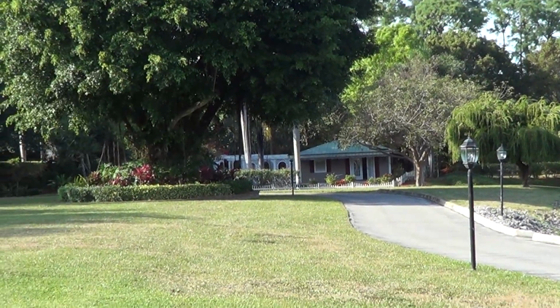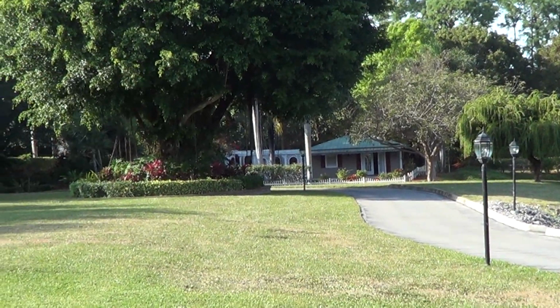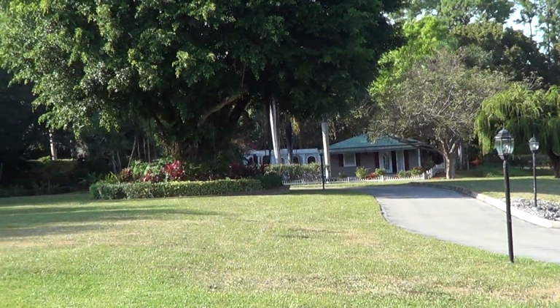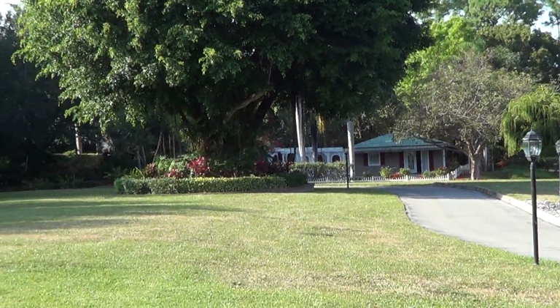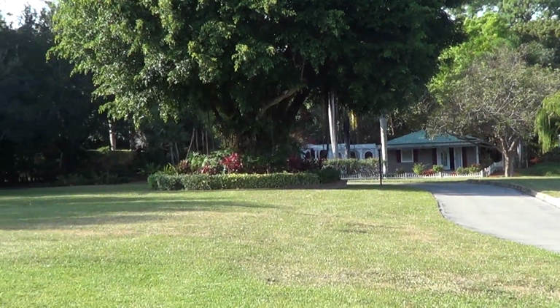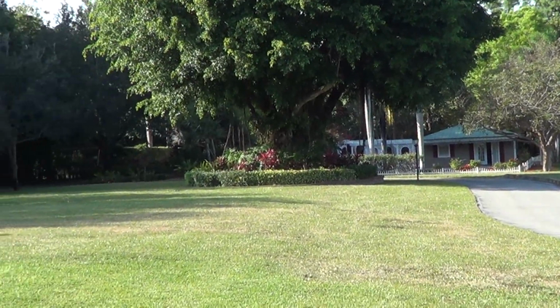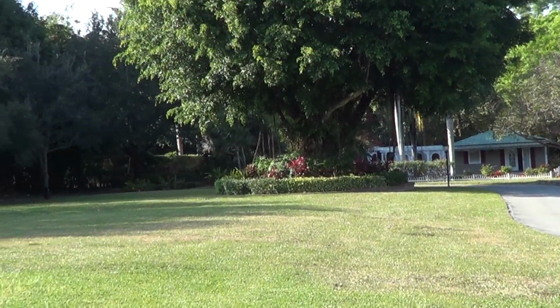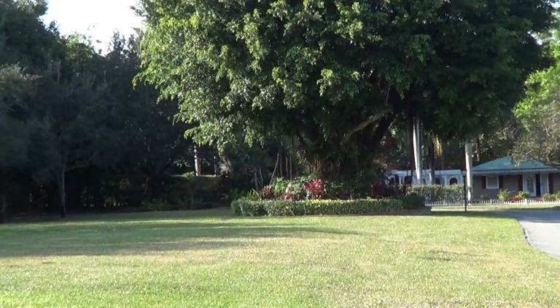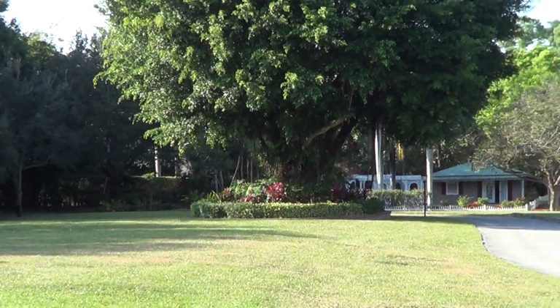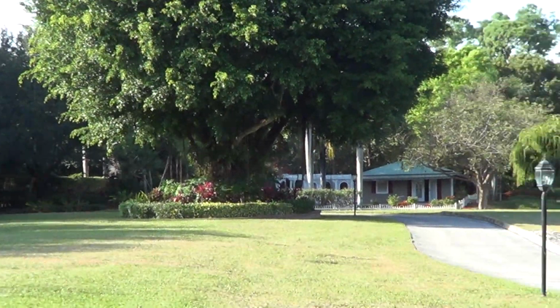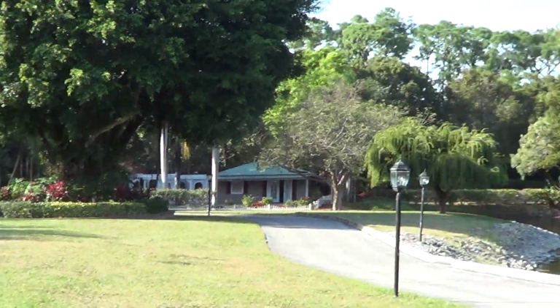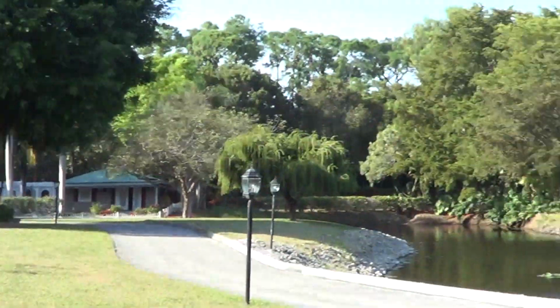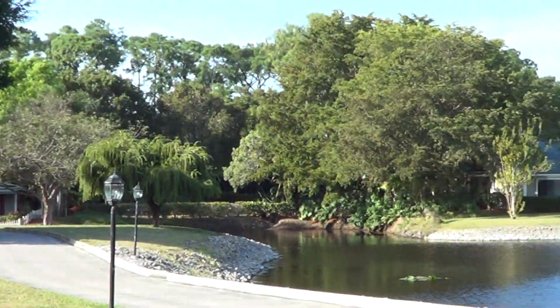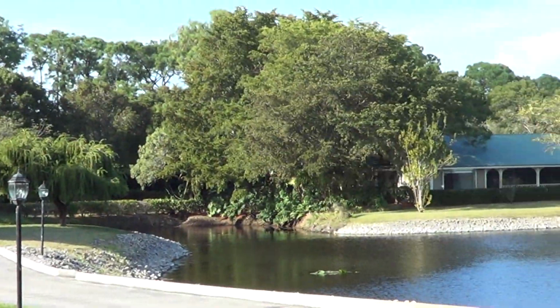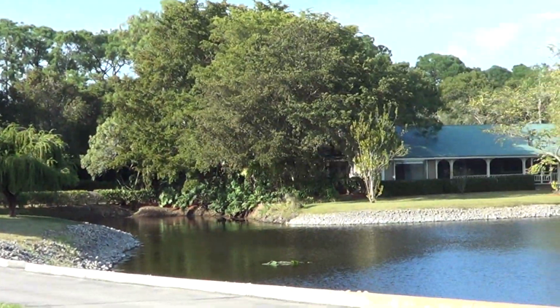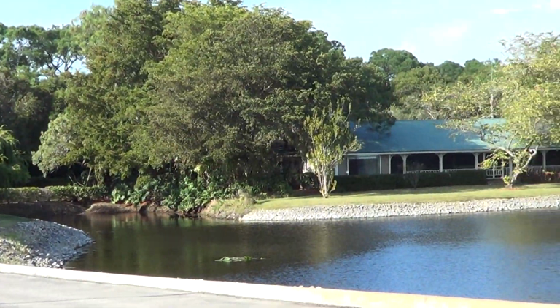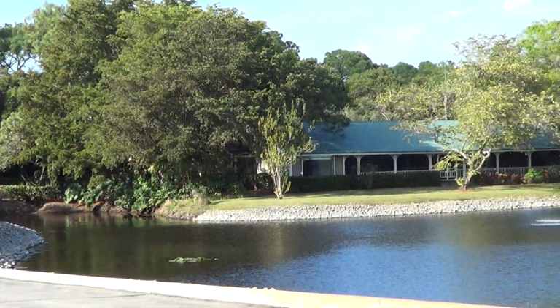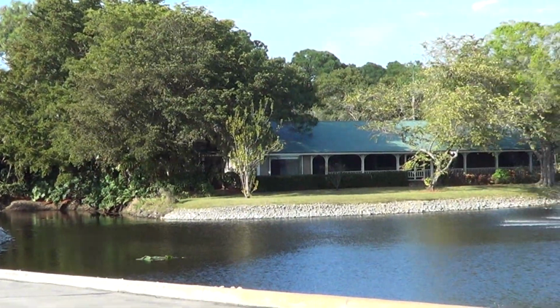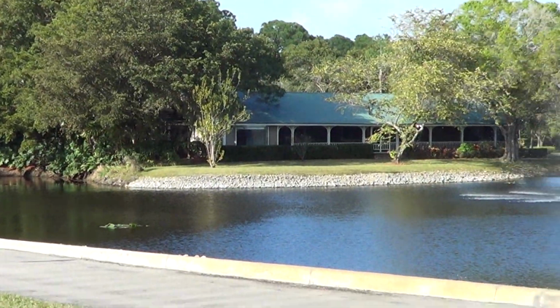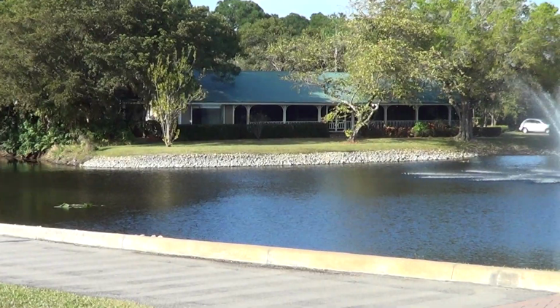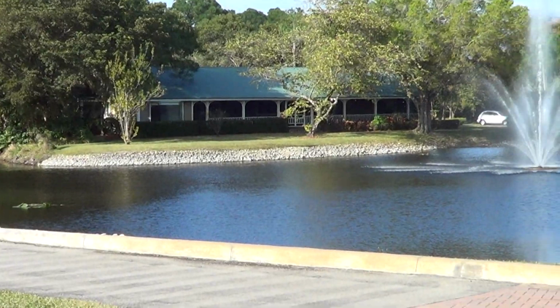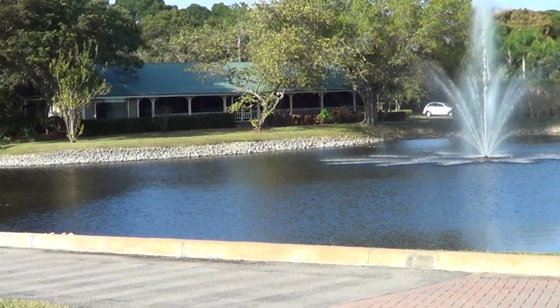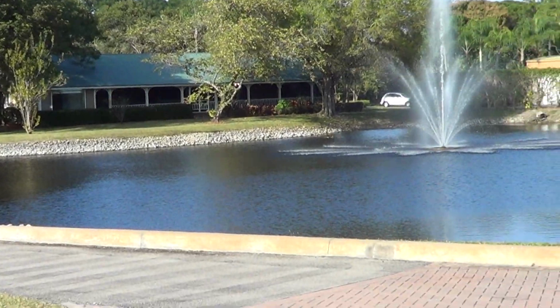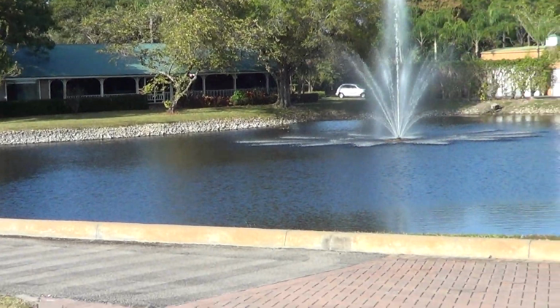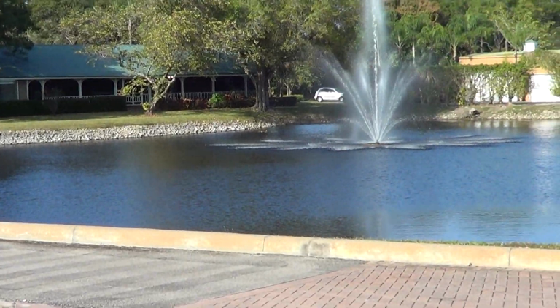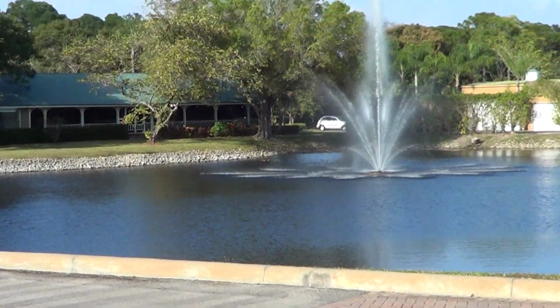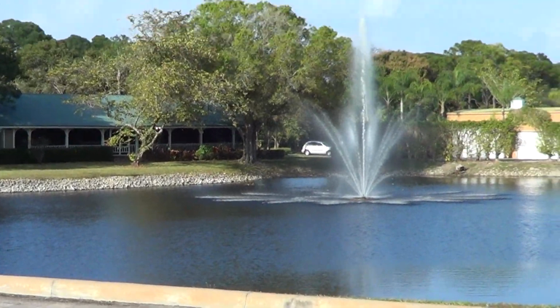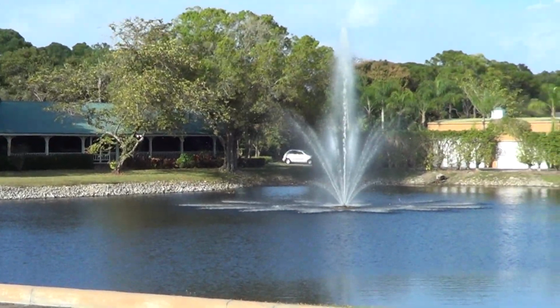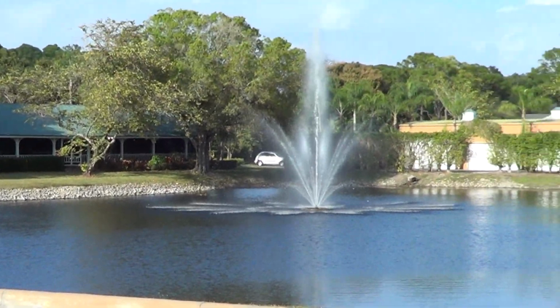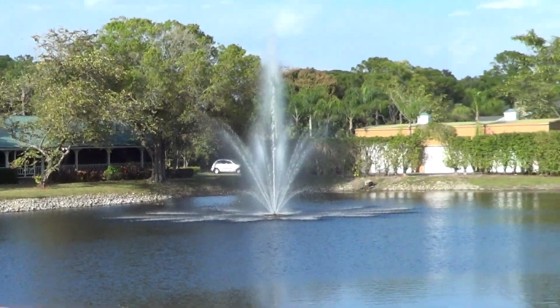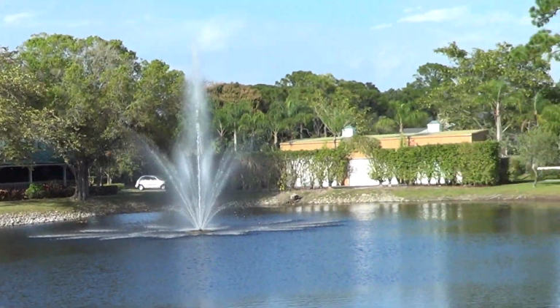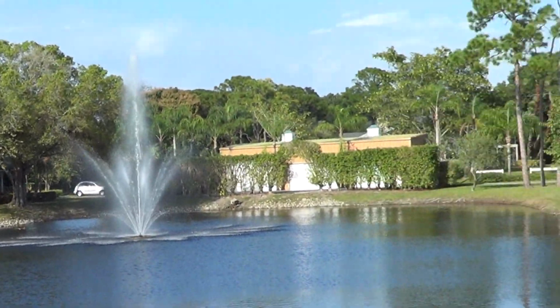And I'm showing you a very unusual foreclosure. This foreclosure is listed at $5,995,000.